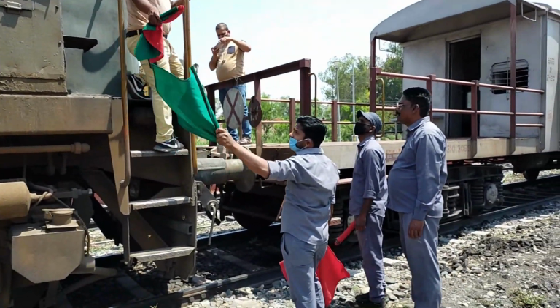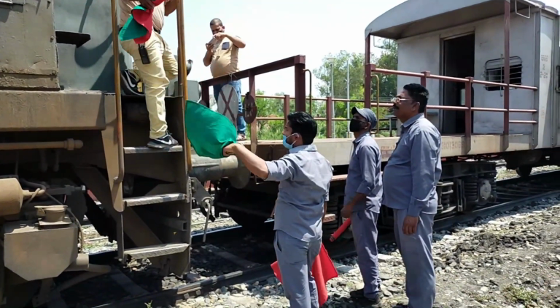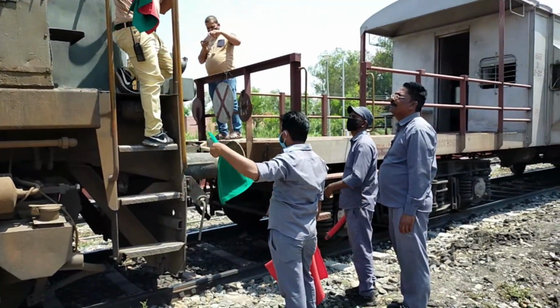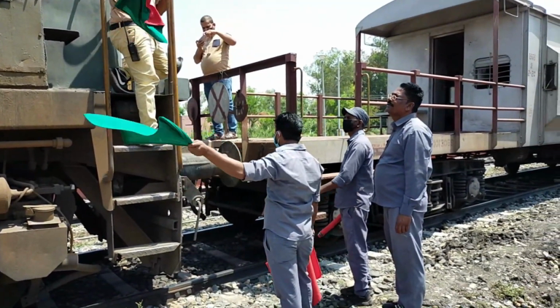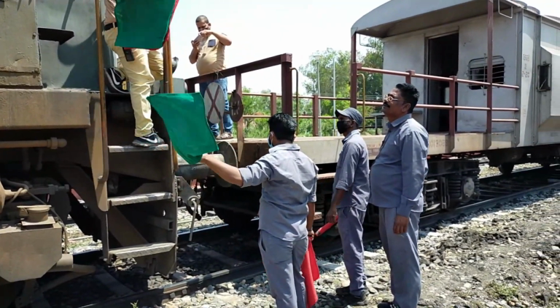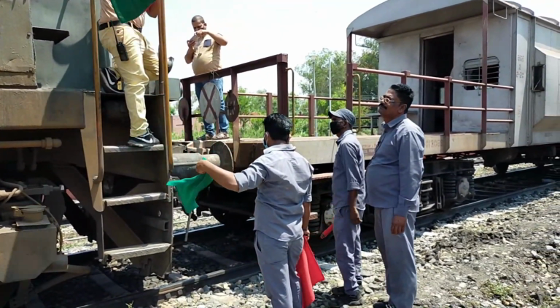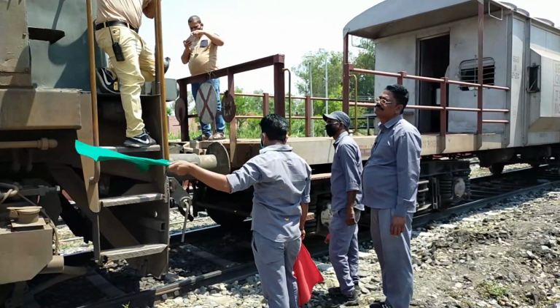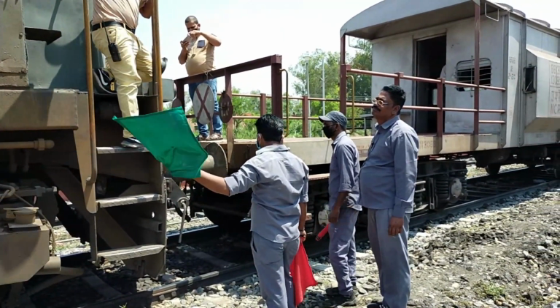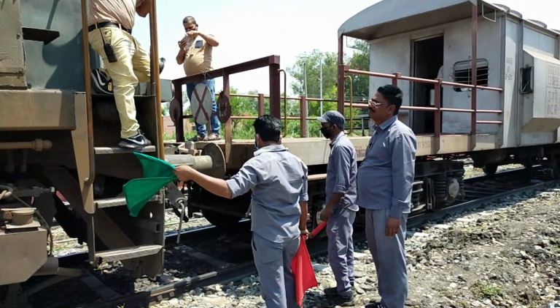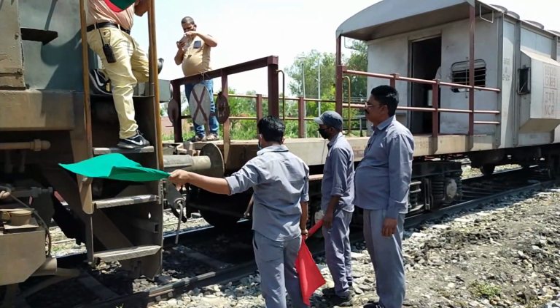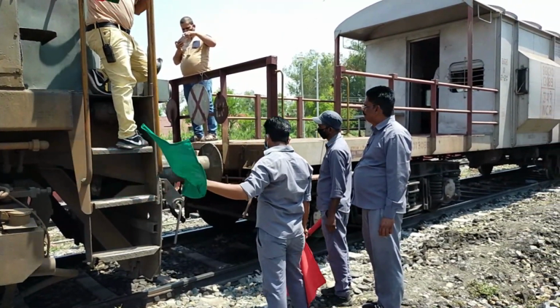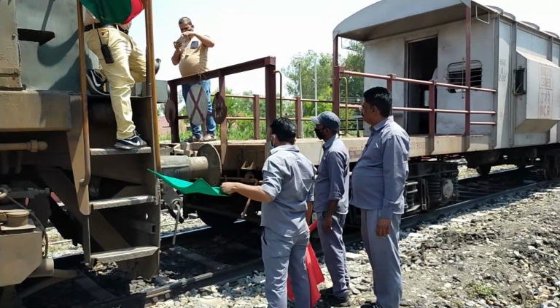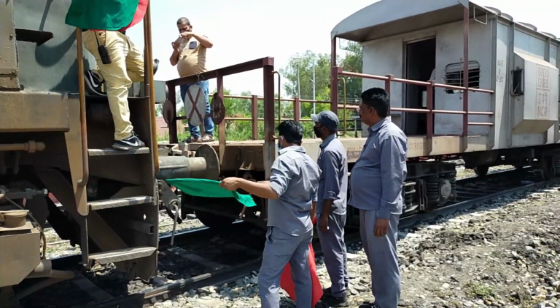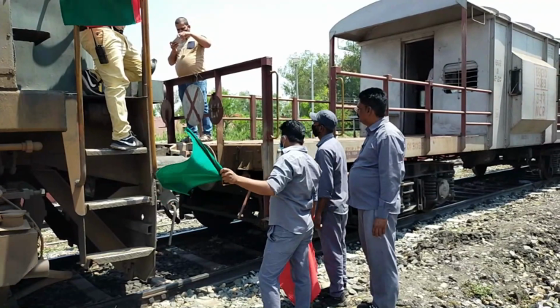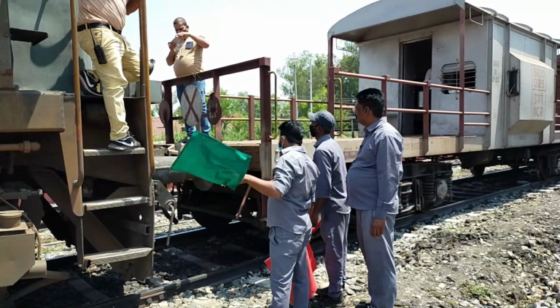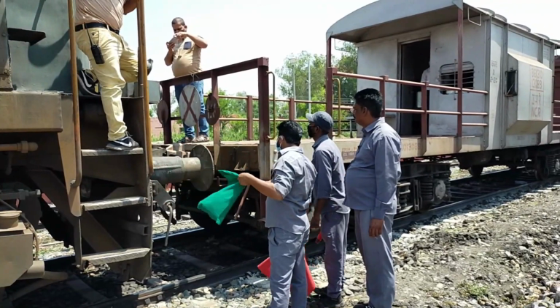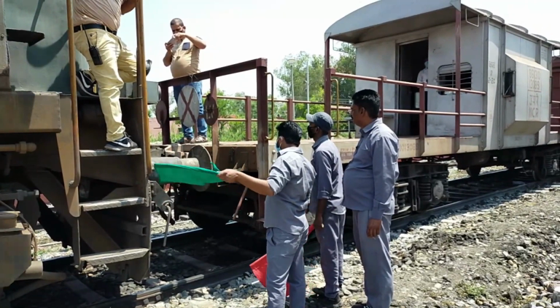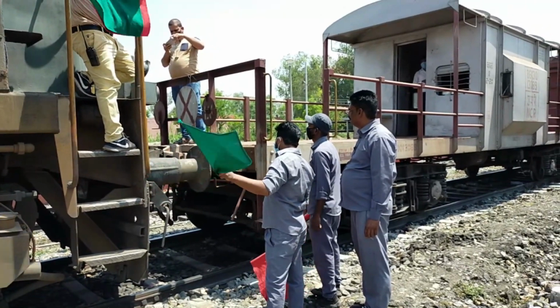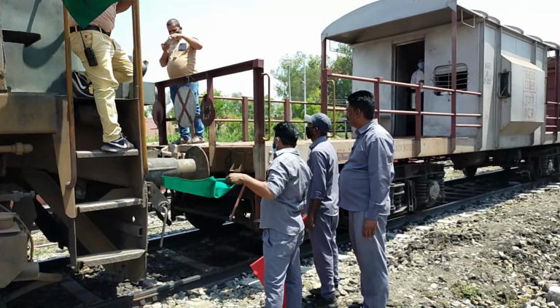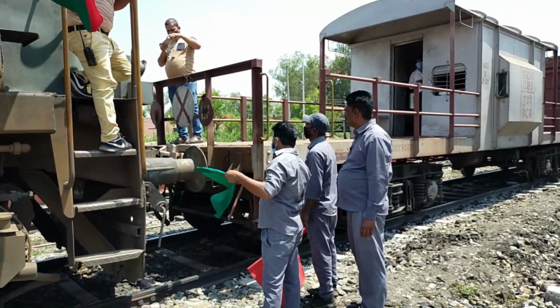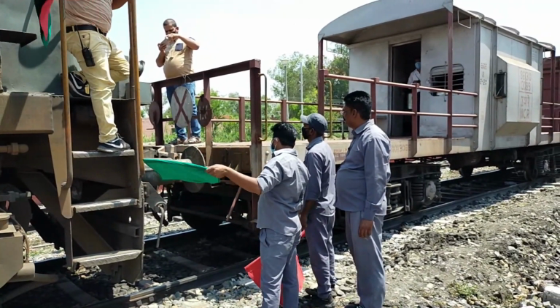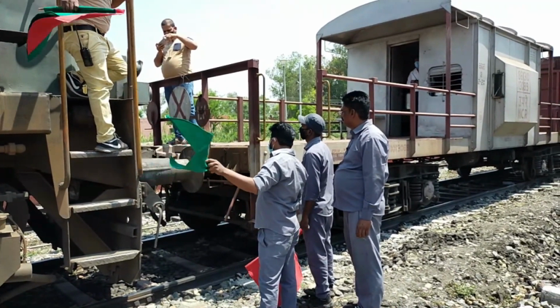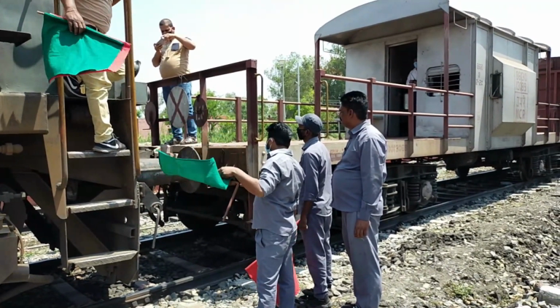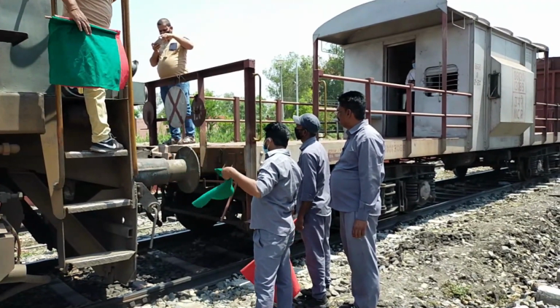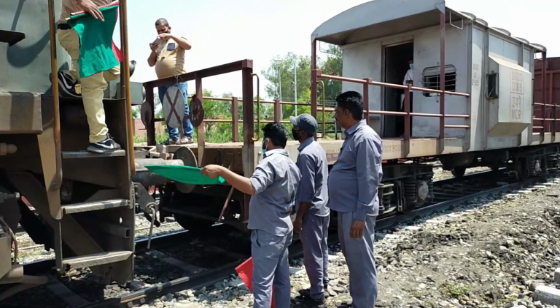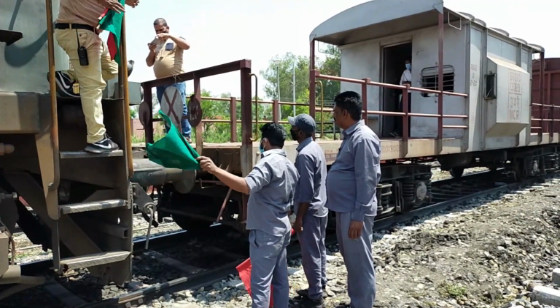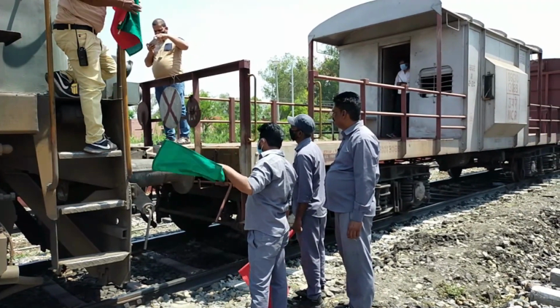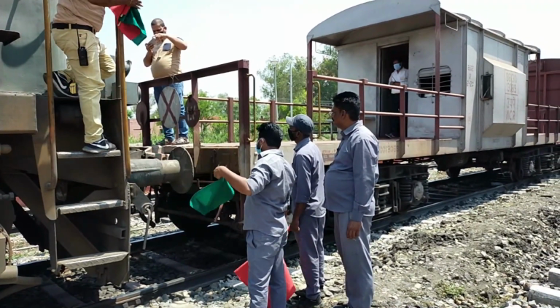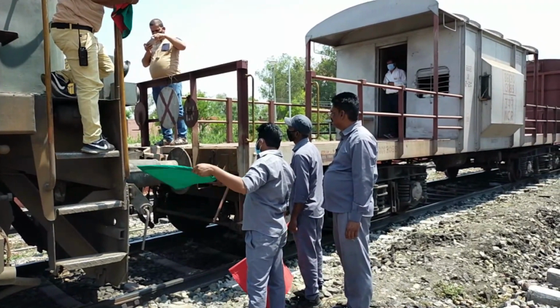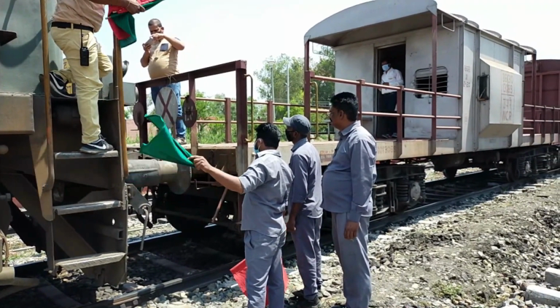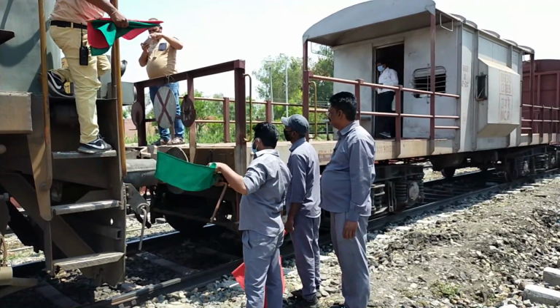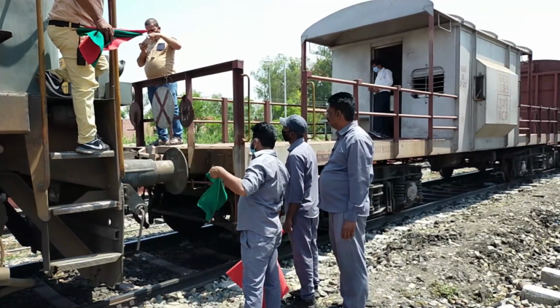After coupling, reverse the power to pull. This is a typical pull test to reconfirm the positive coupling.